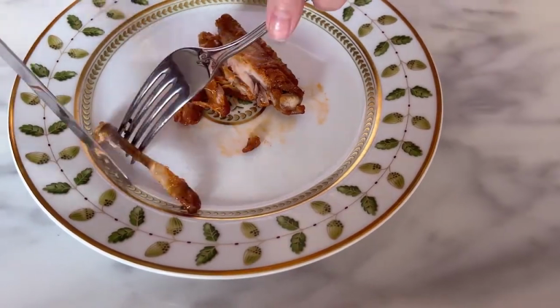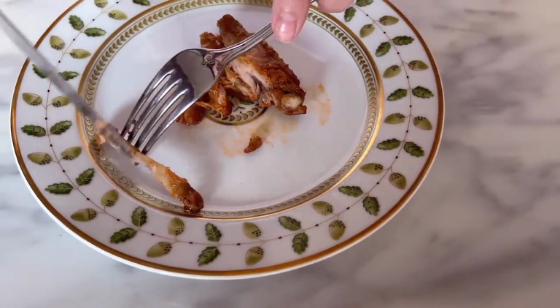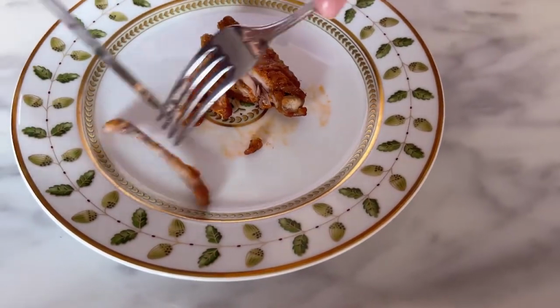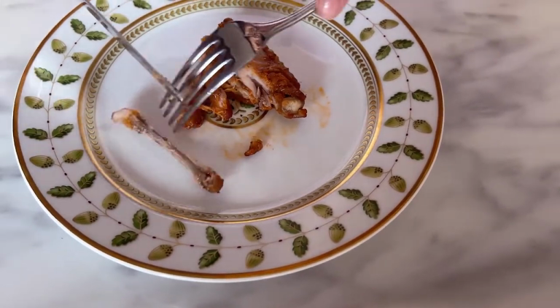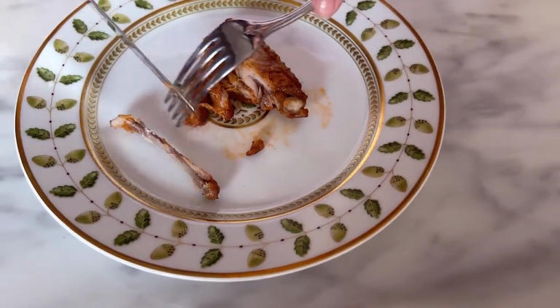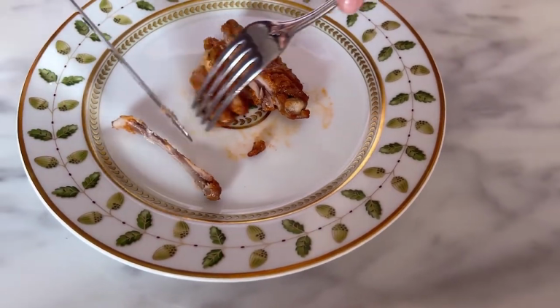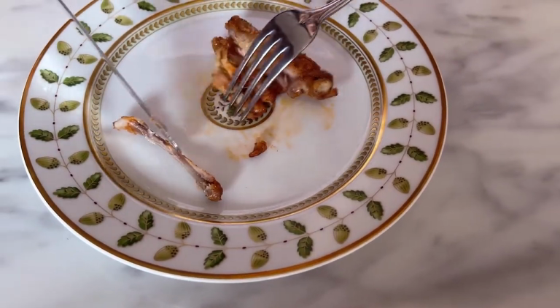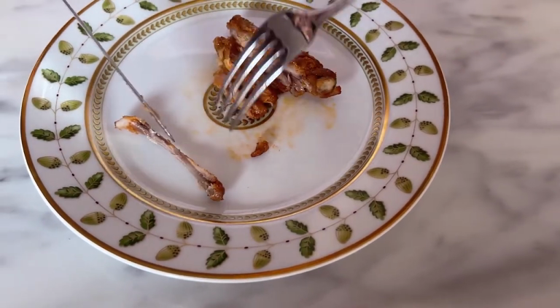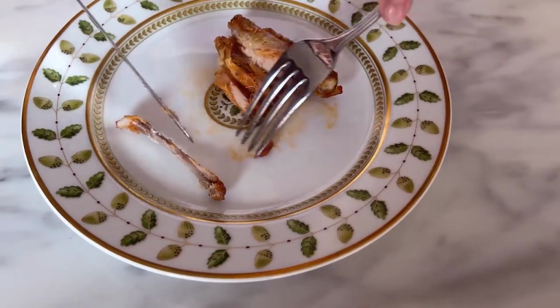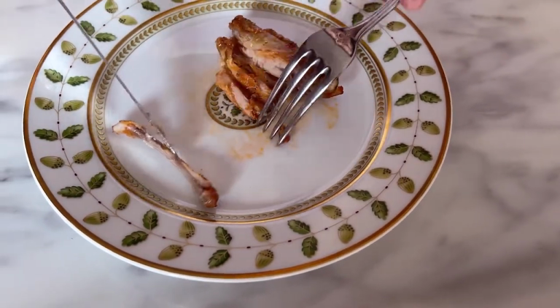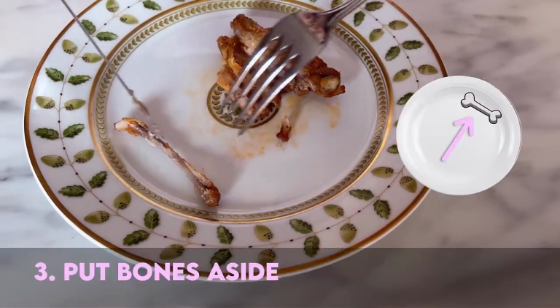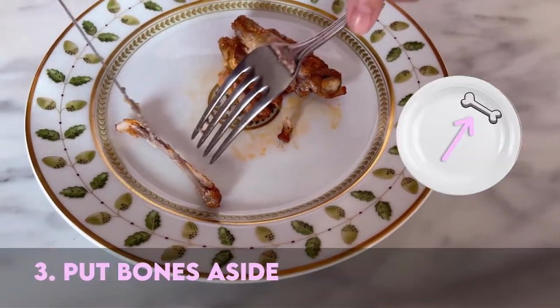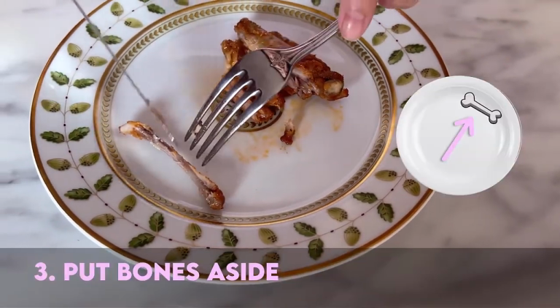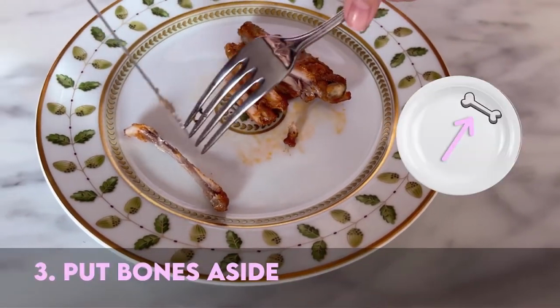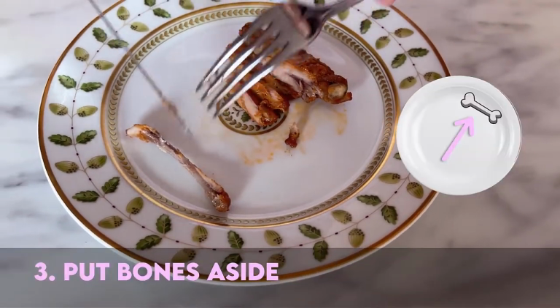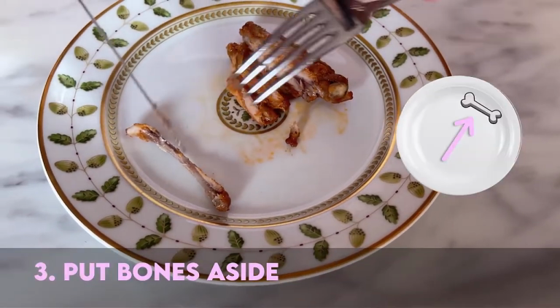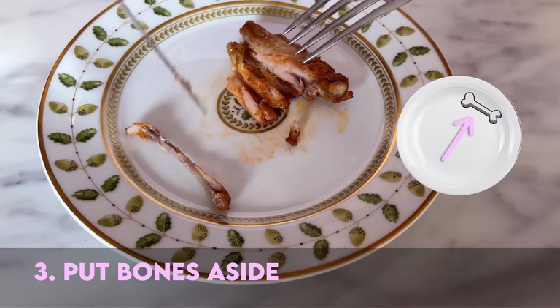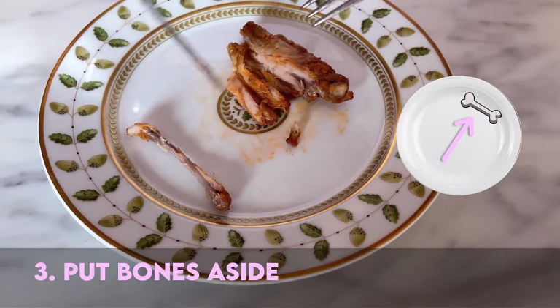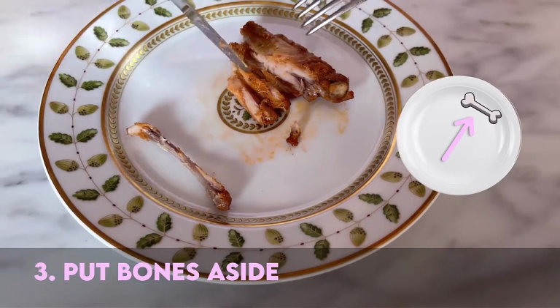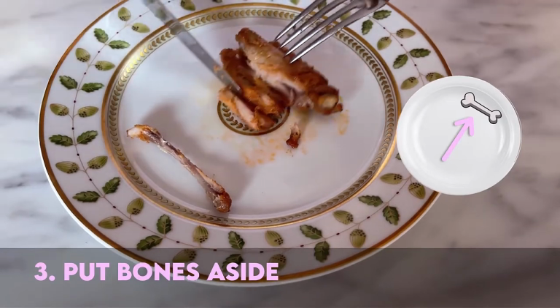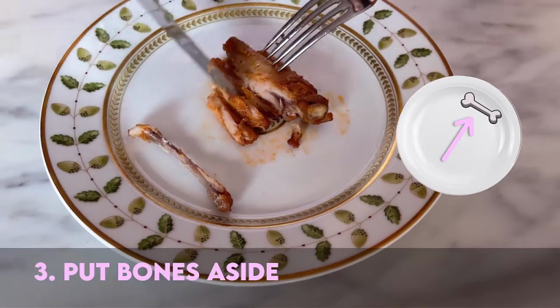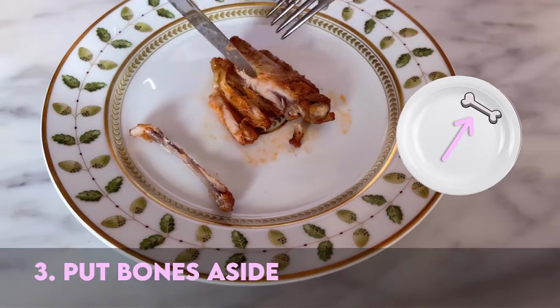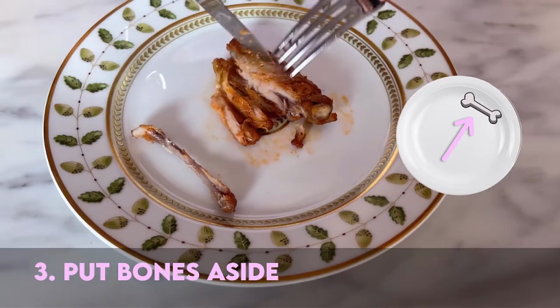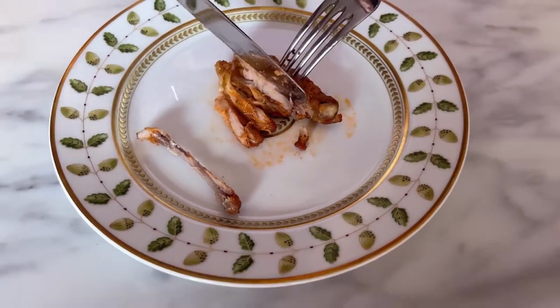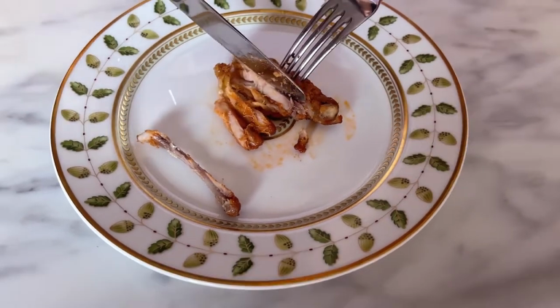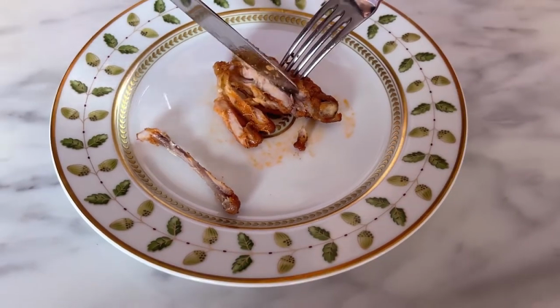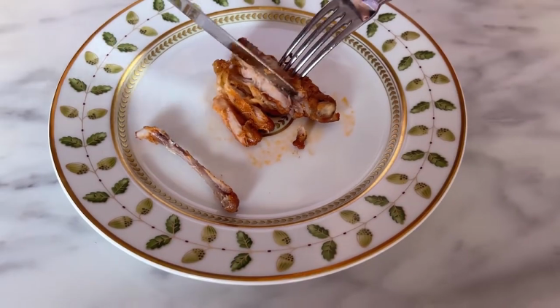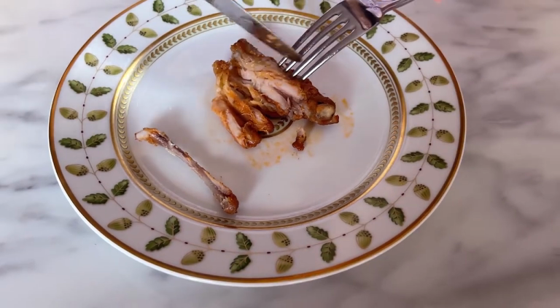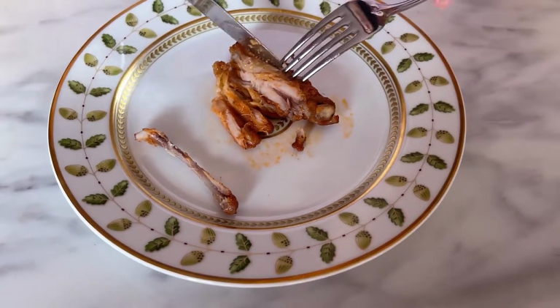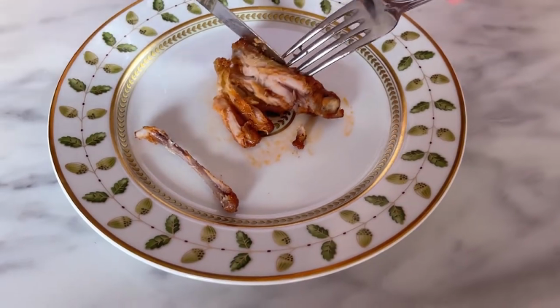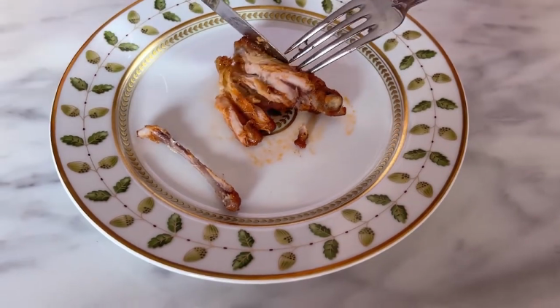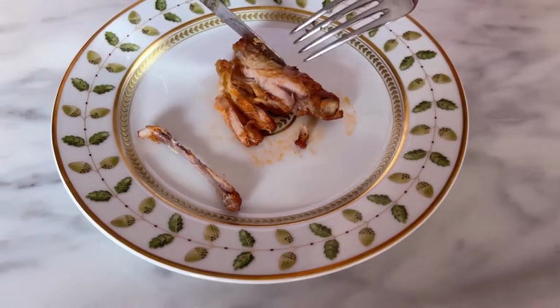Remember, whatever you don't eat, you put in the top right-hand corner of your plate. Now for this other one.